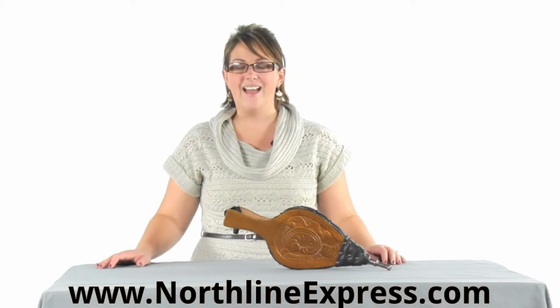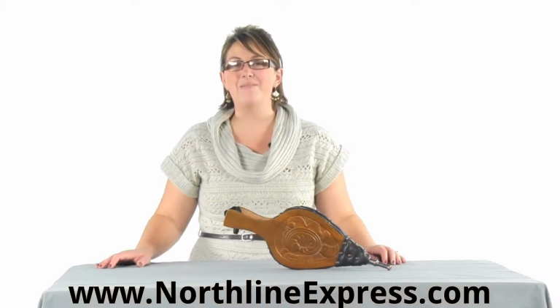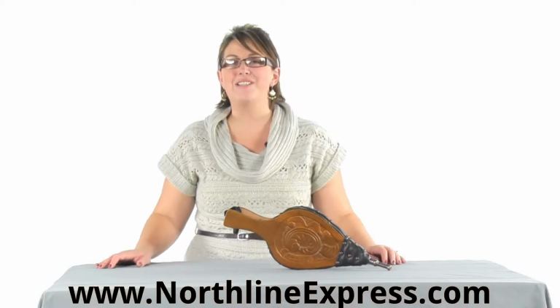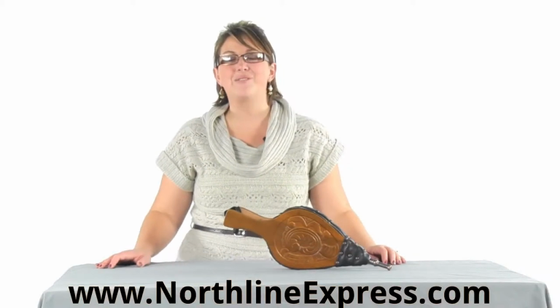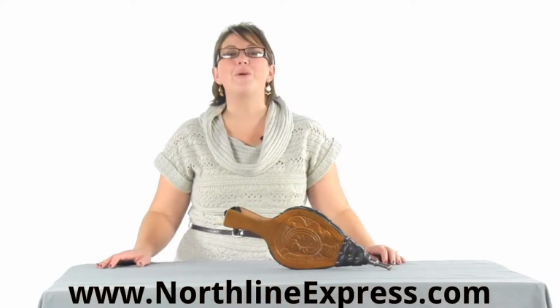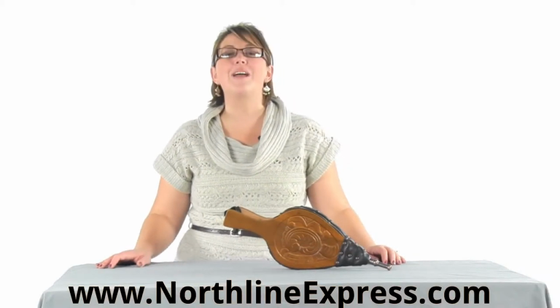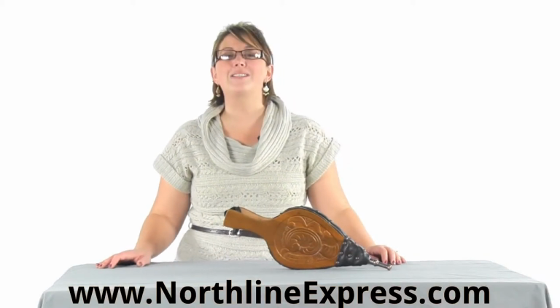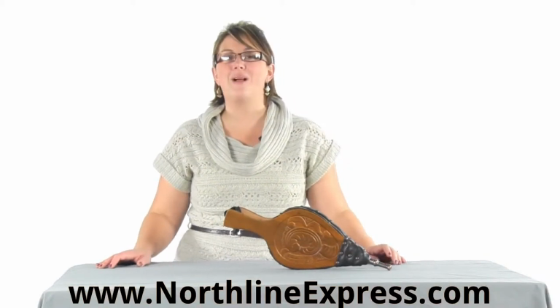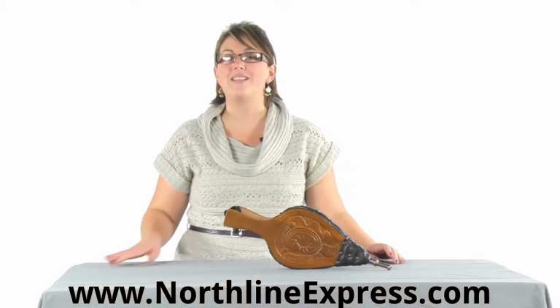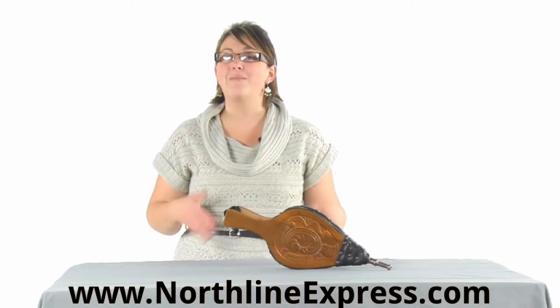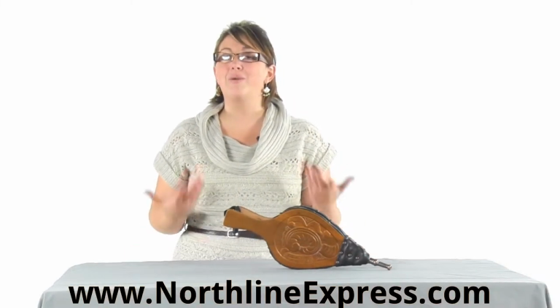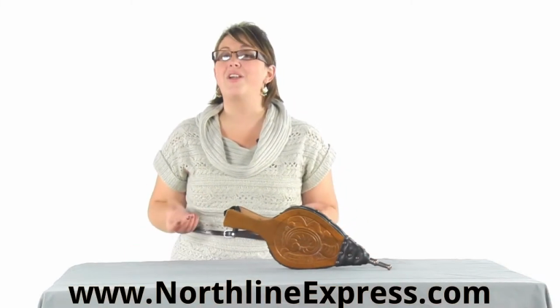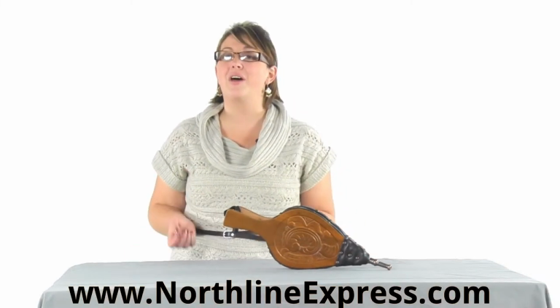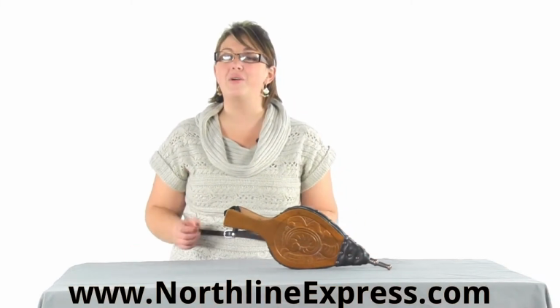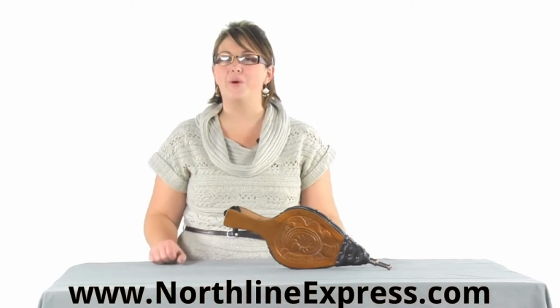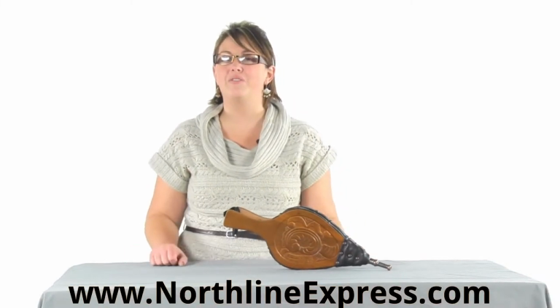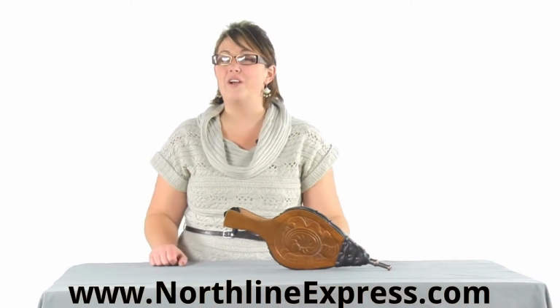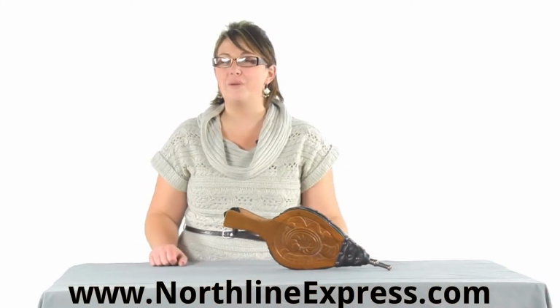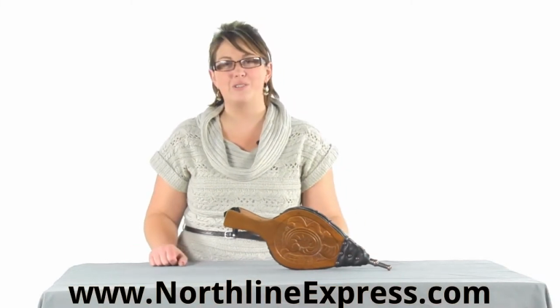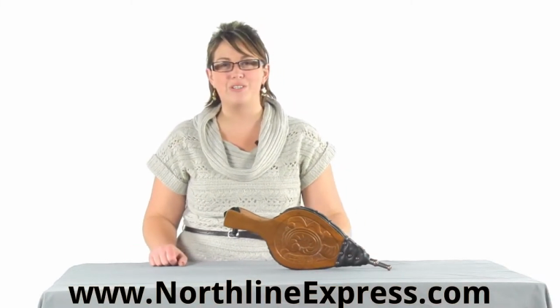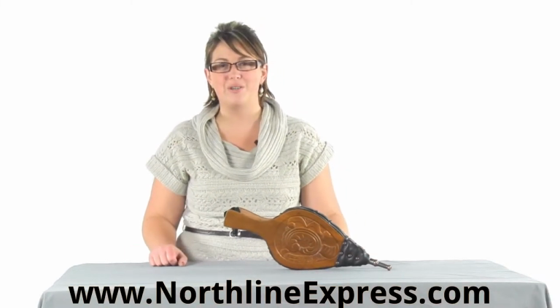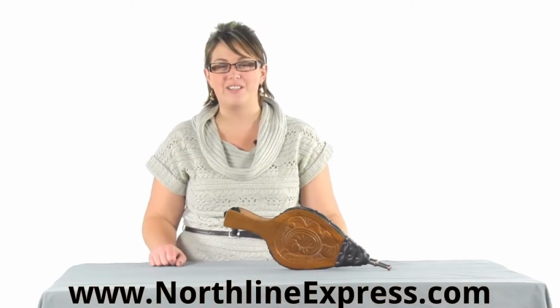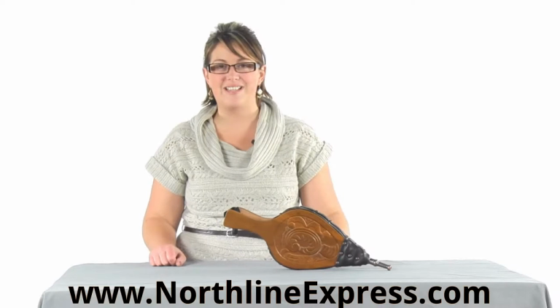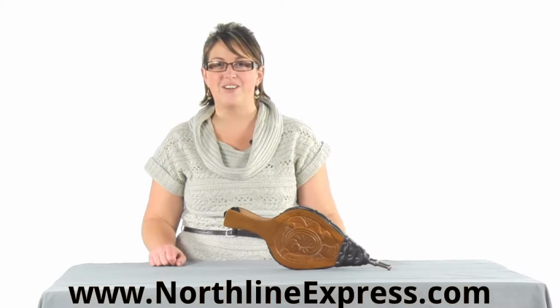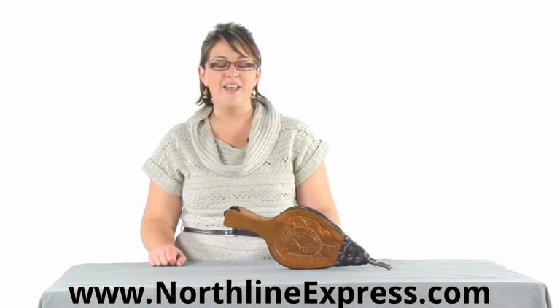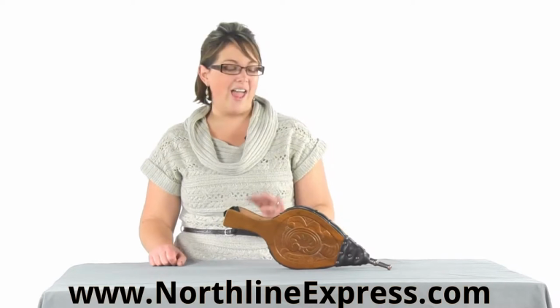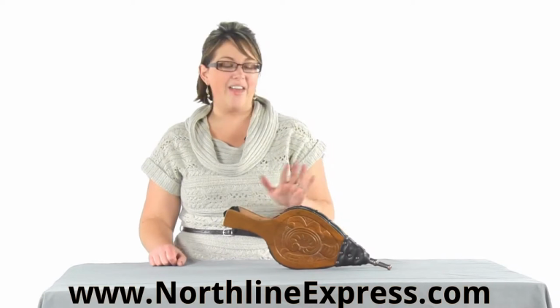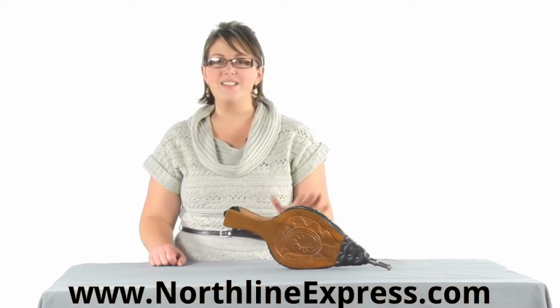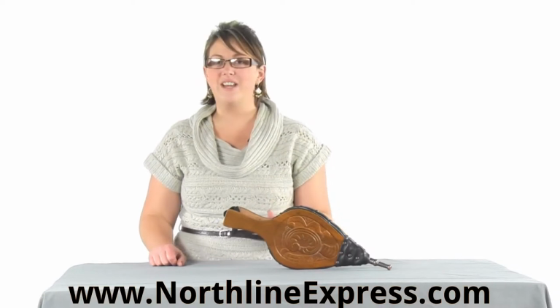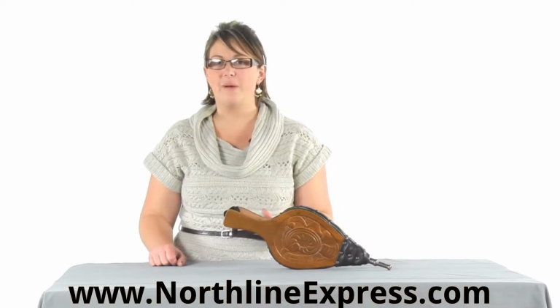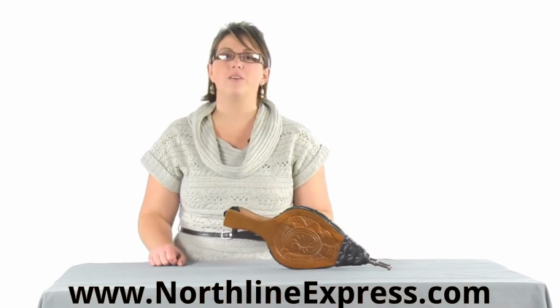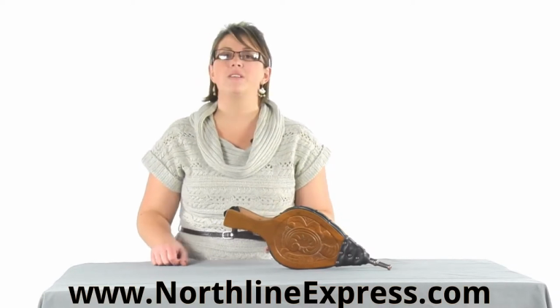Hi, I'm Melissa from Northline Express and I'm here with another important fireplace or wood stove accessory — and that's a set of bellows.